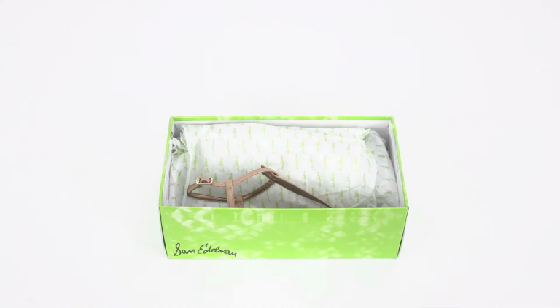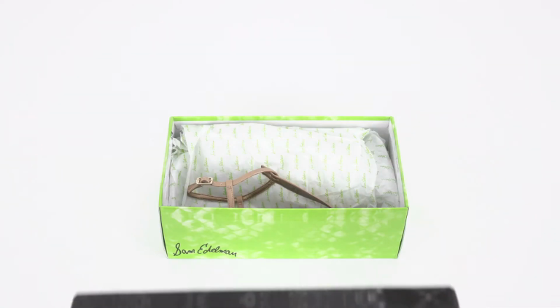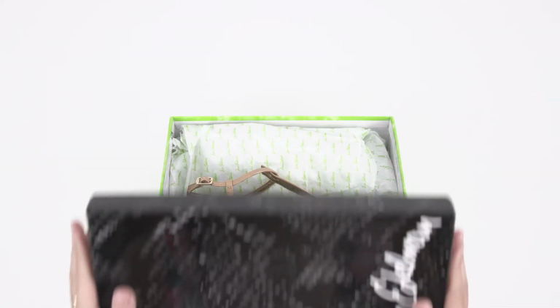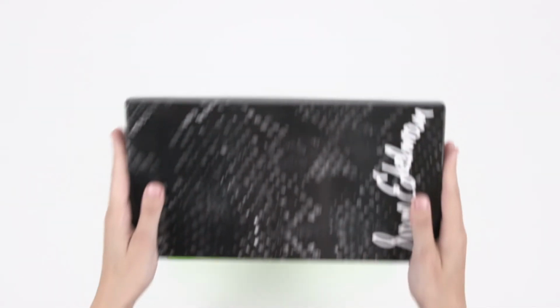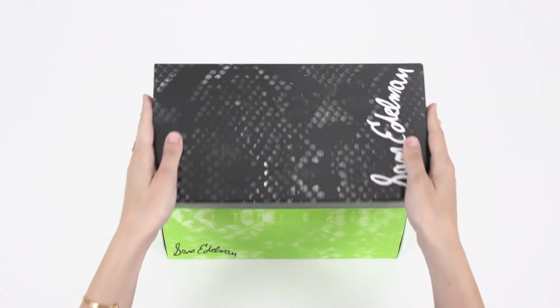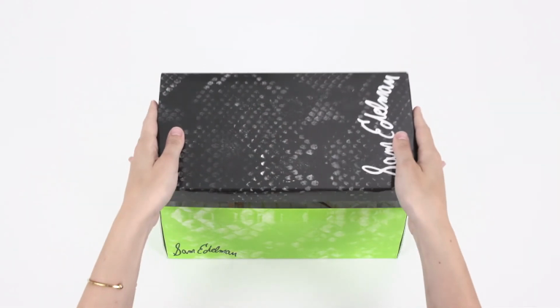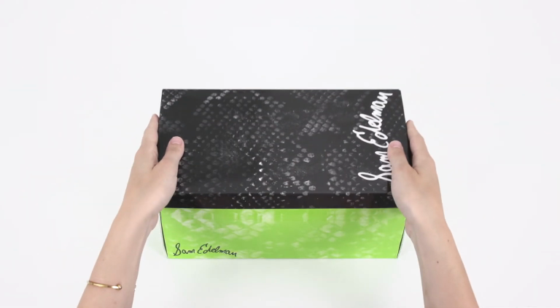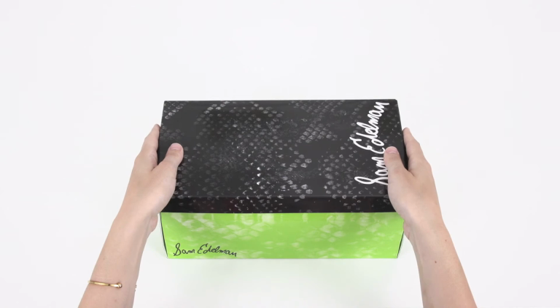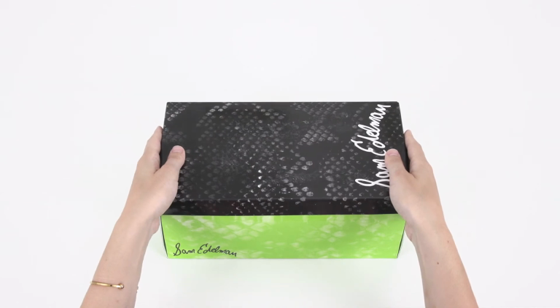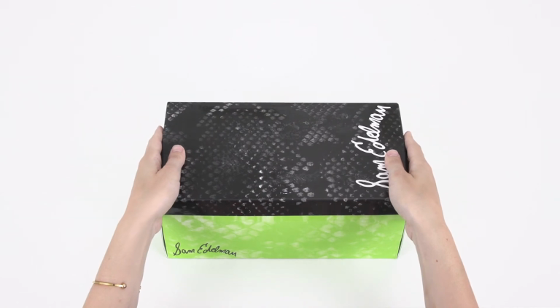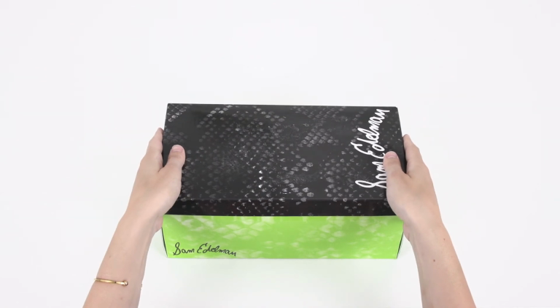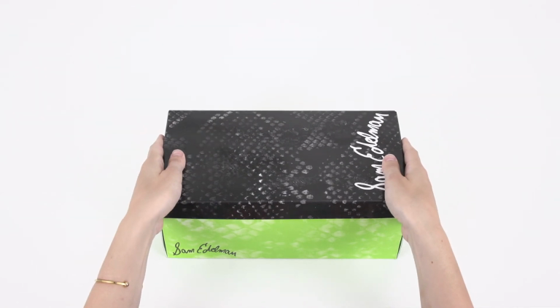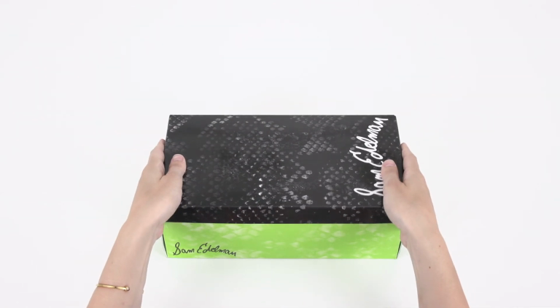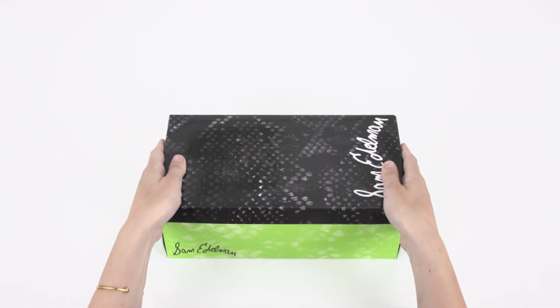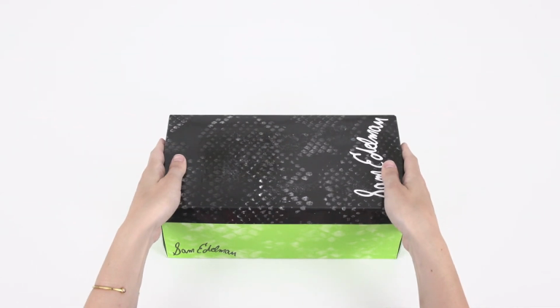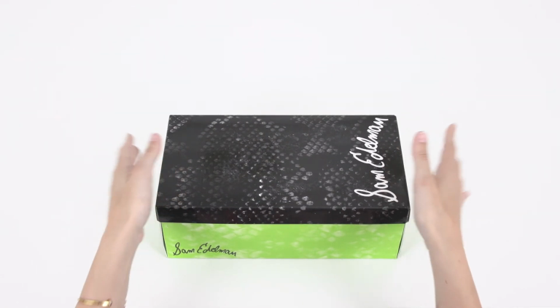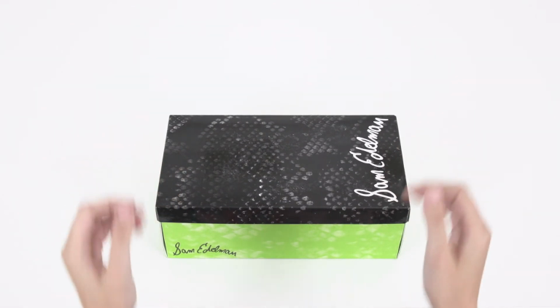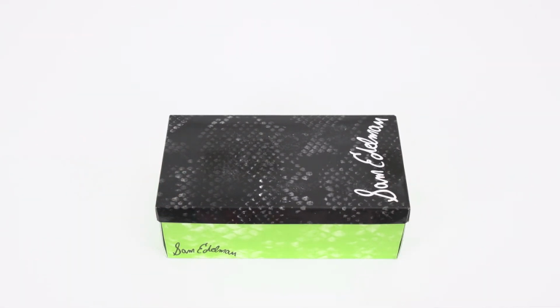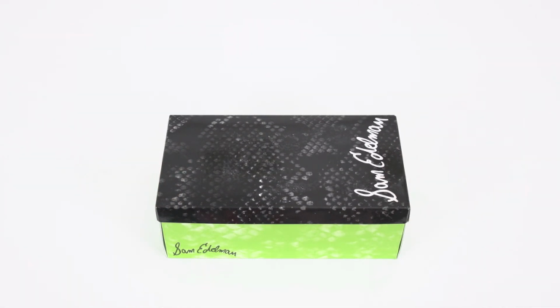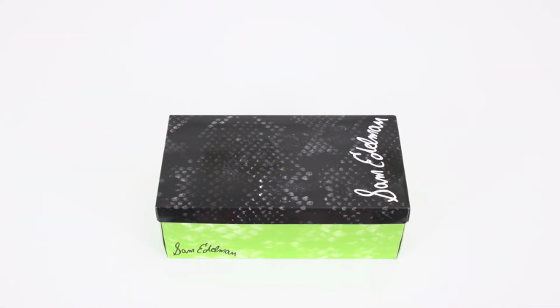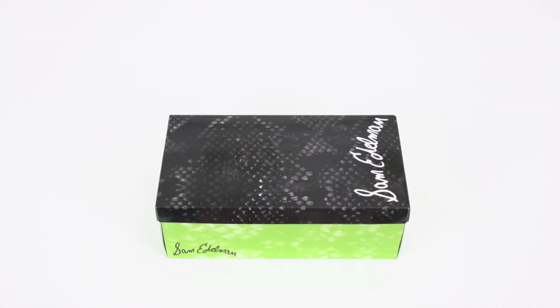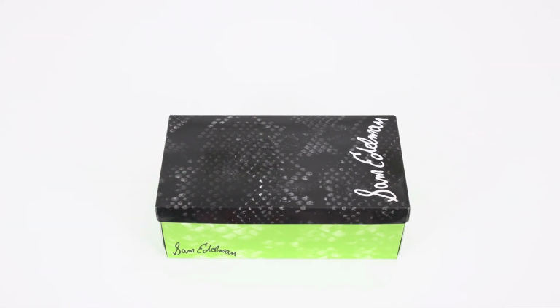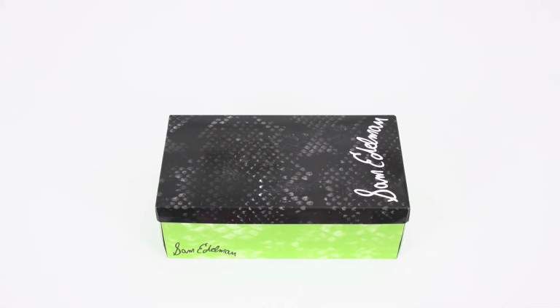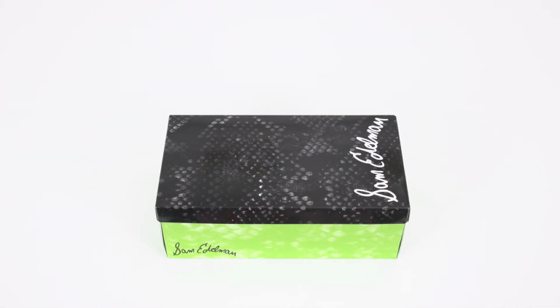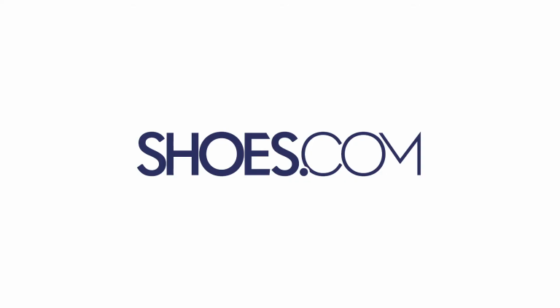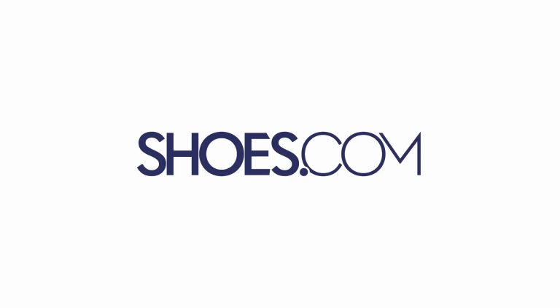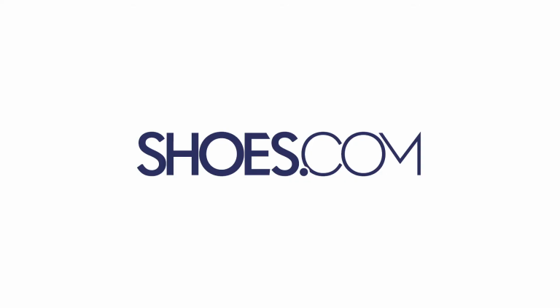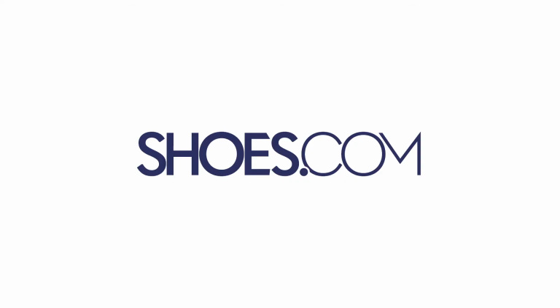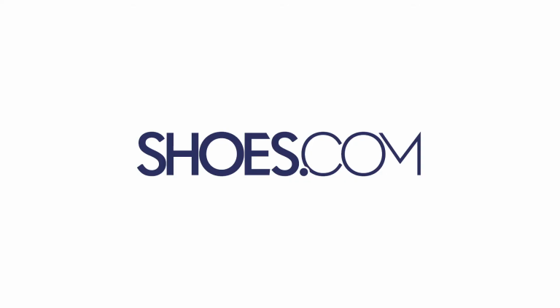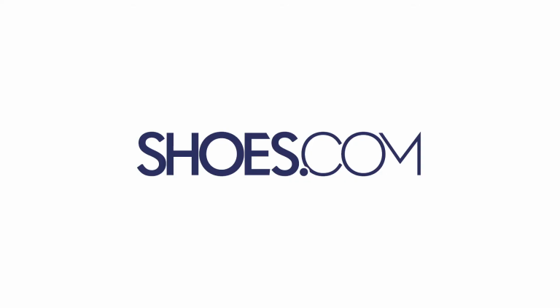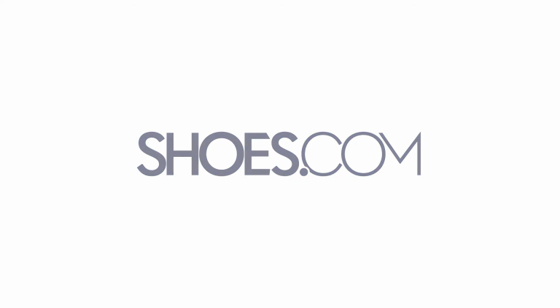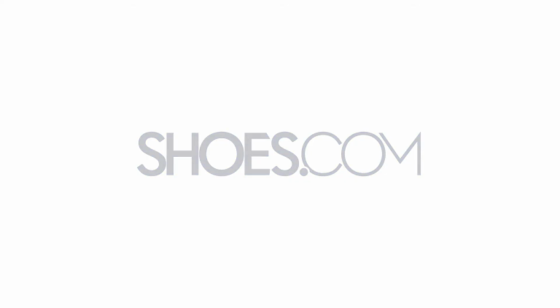Shop the Sam Edelman Gigi Sandal in your standard size for a perfect fit. Always at Shoes.com.